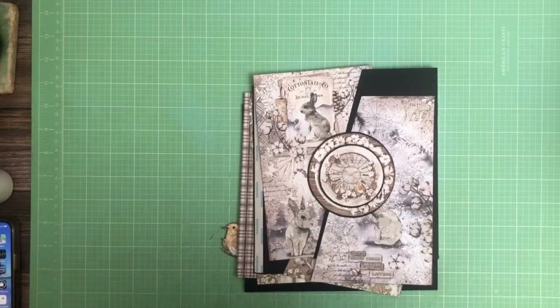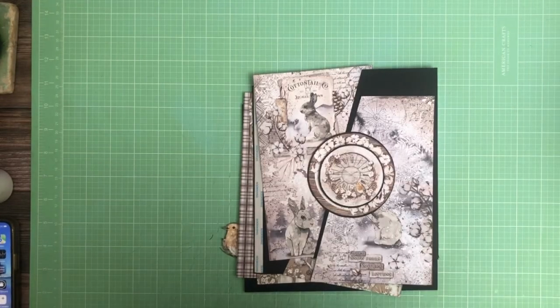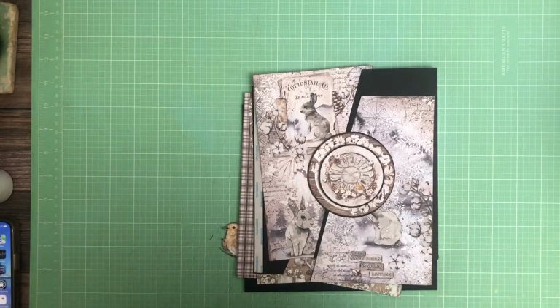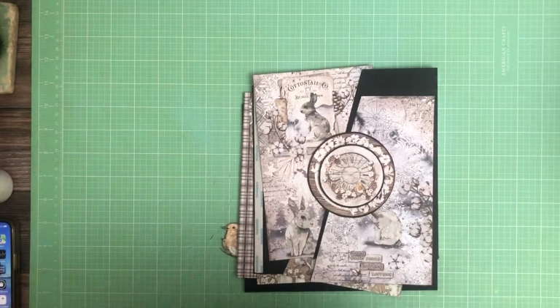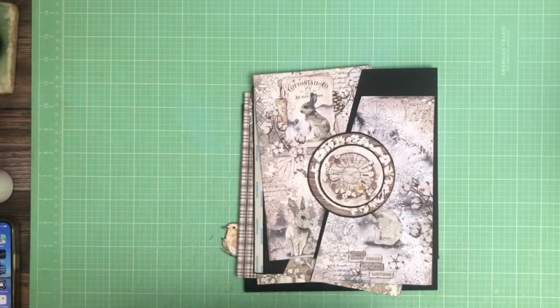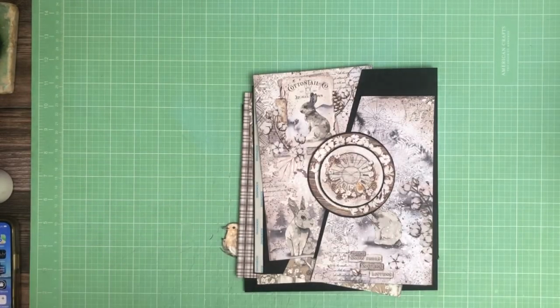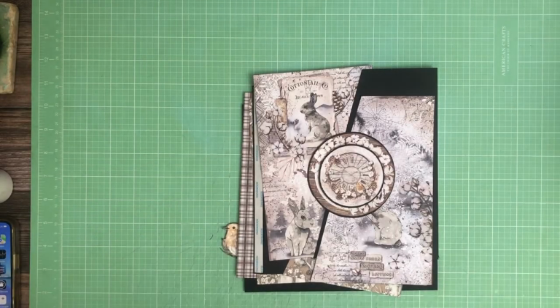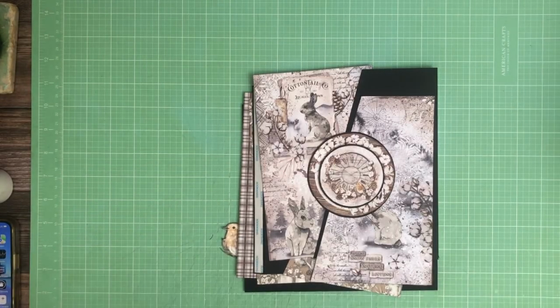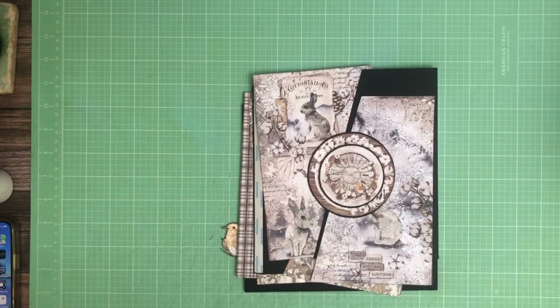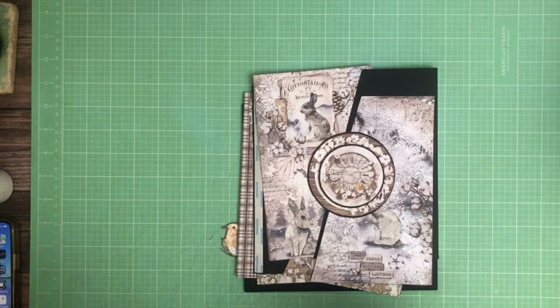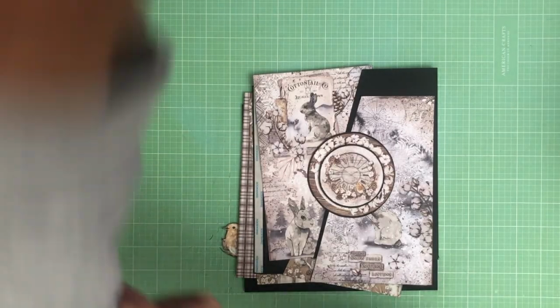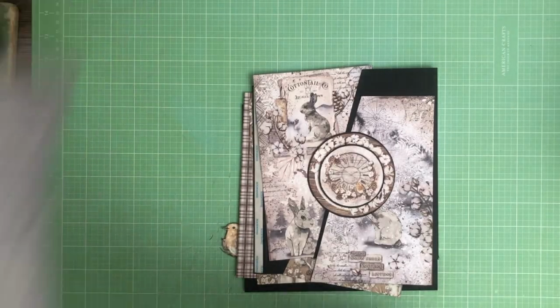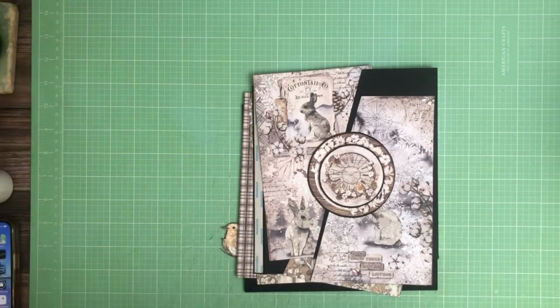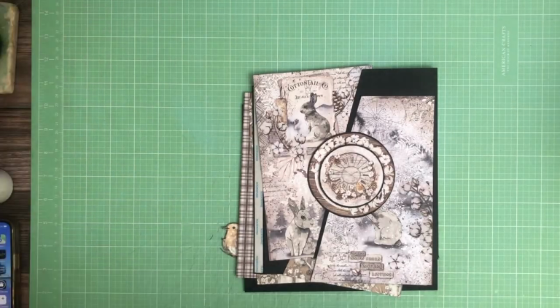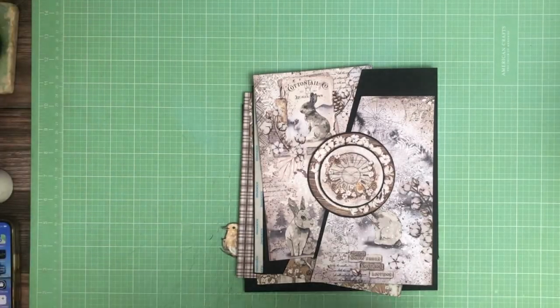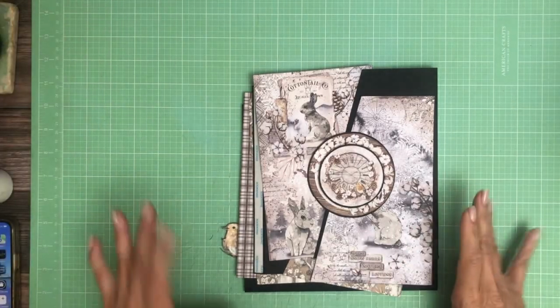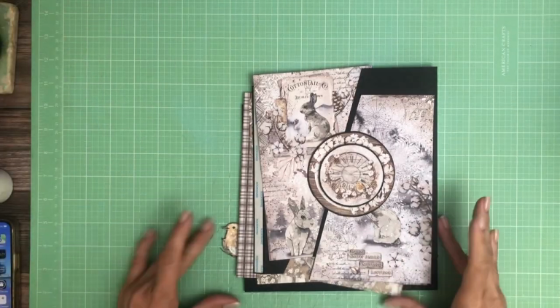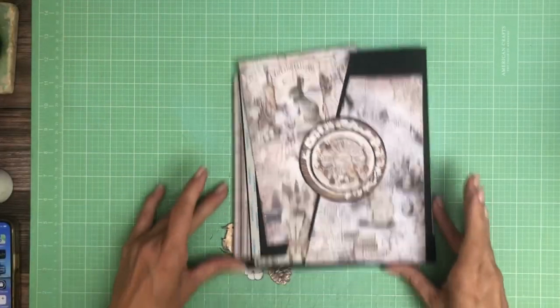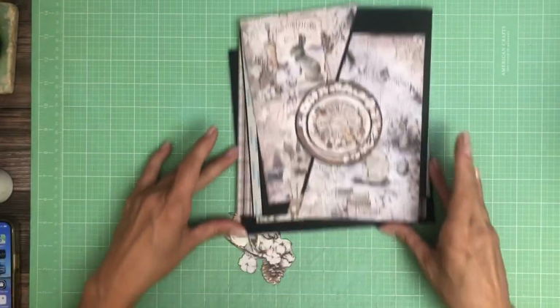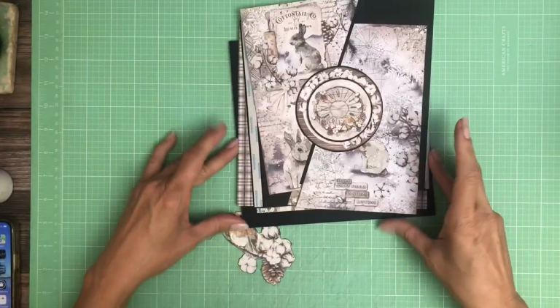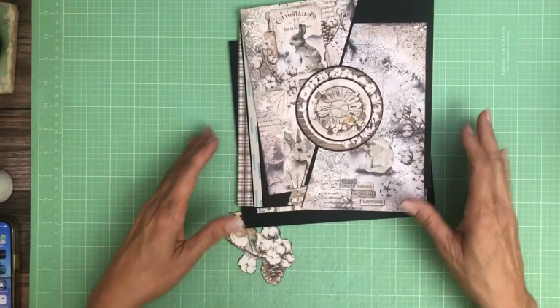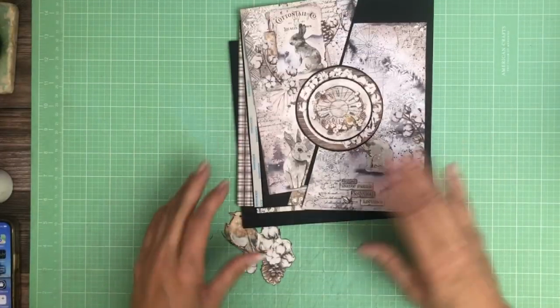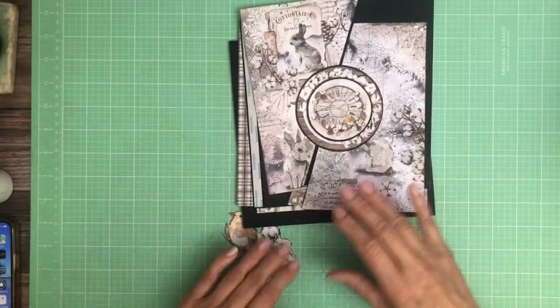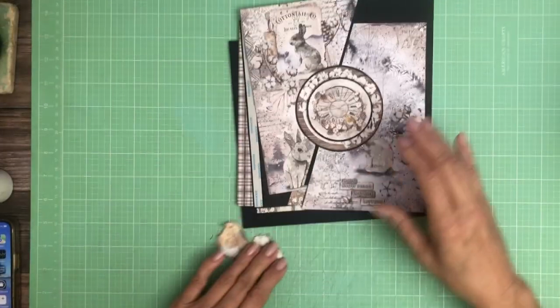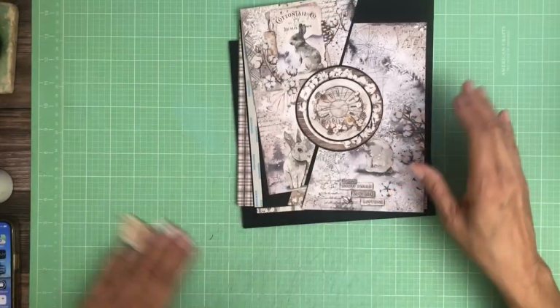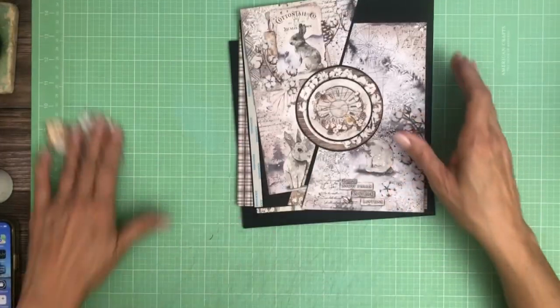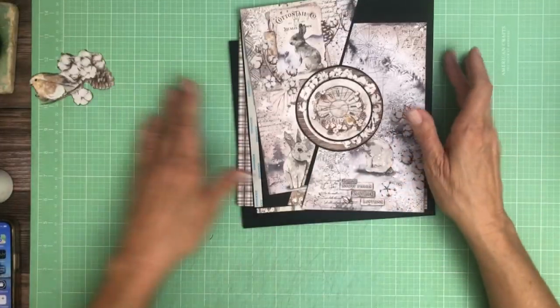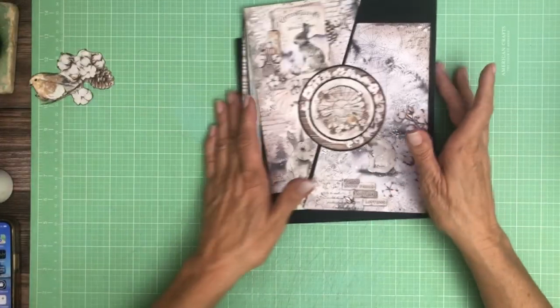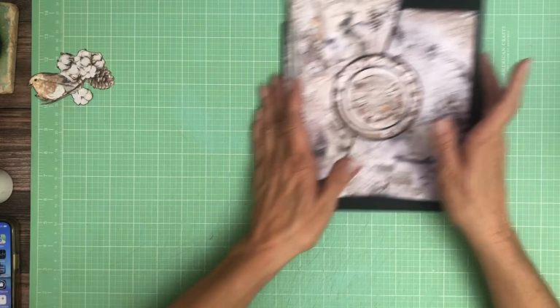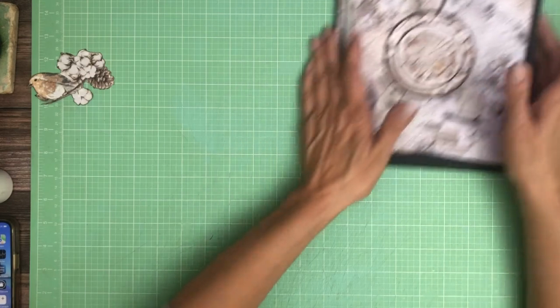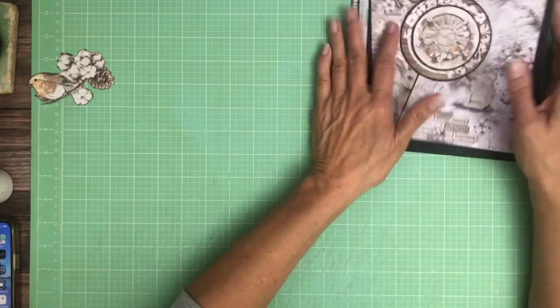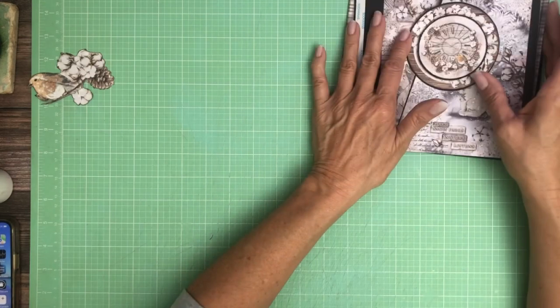Hey everyone, it's Daphne from Scrap and Create and we're working on page 8. We're gonna wrap up the book today.